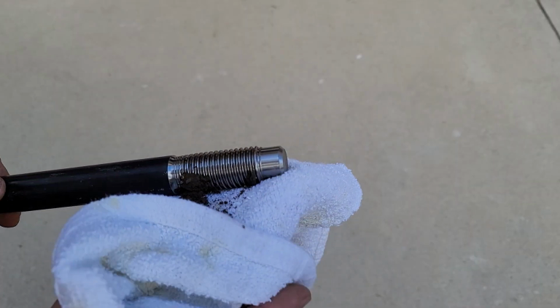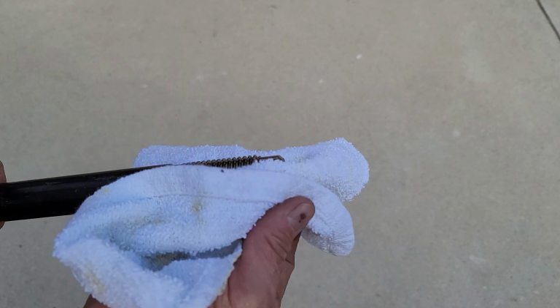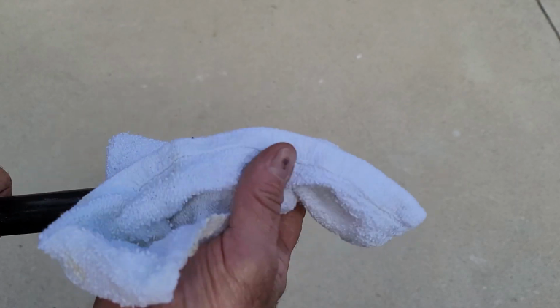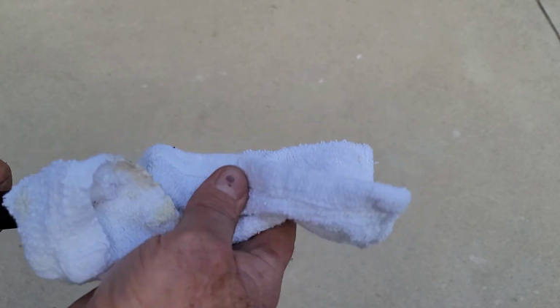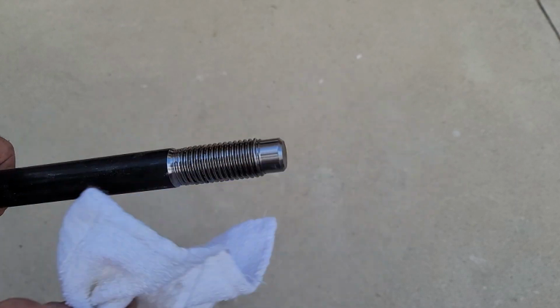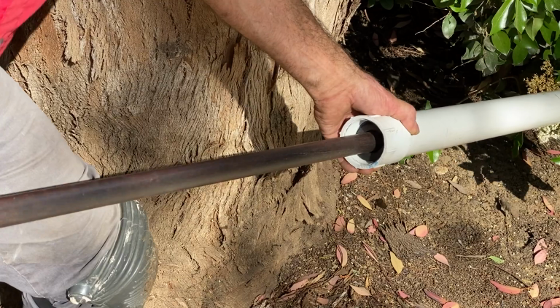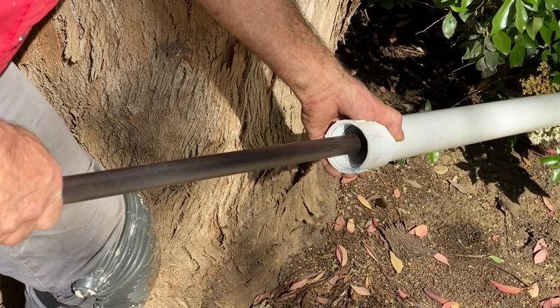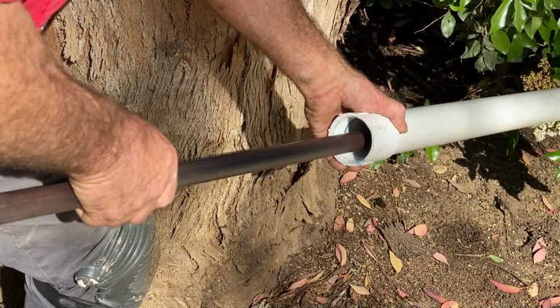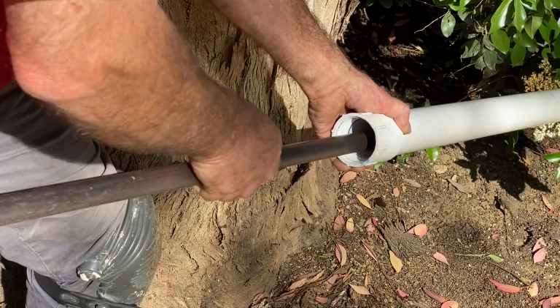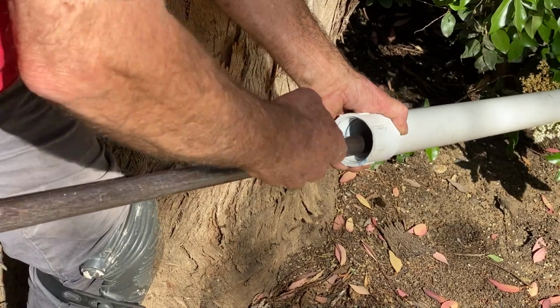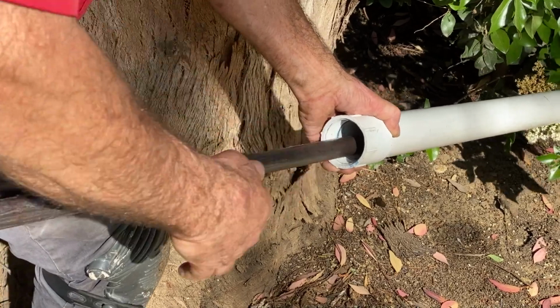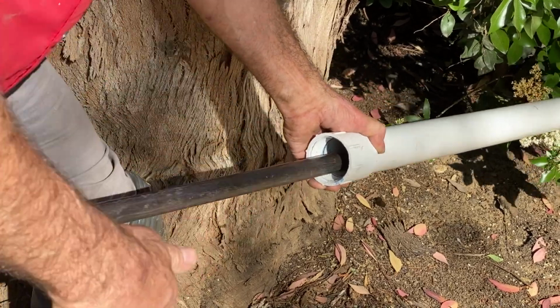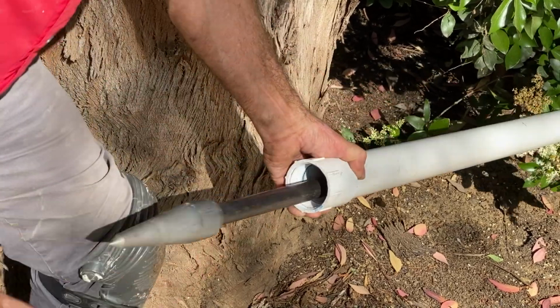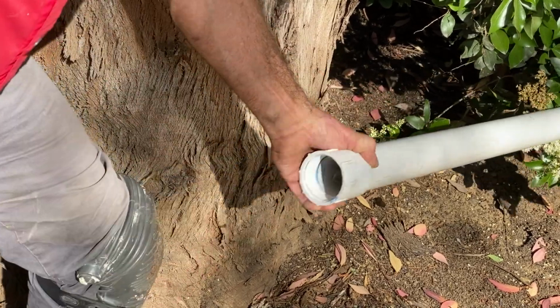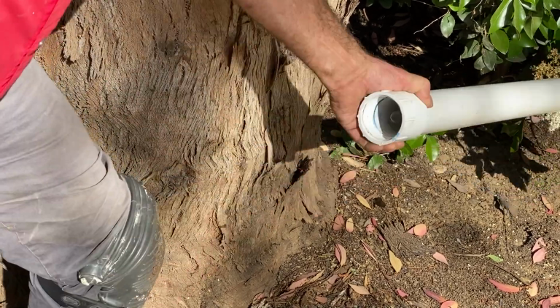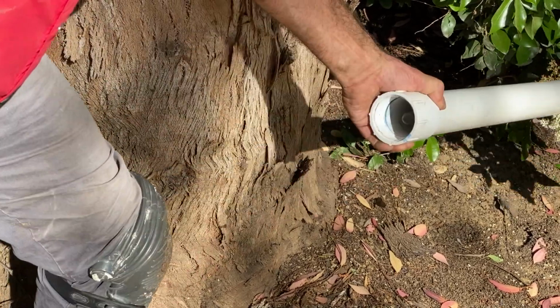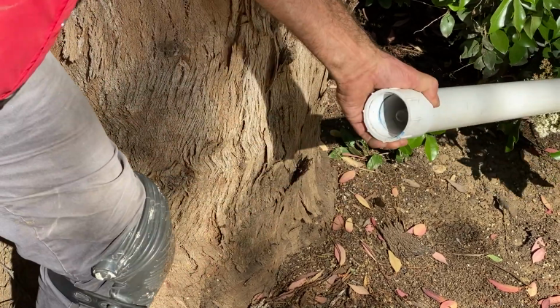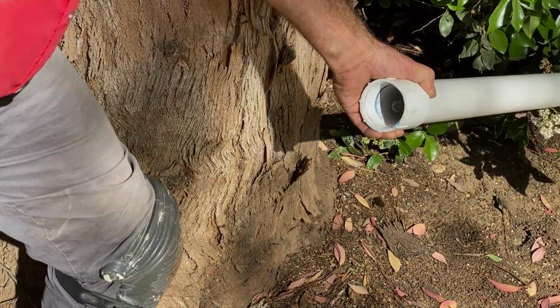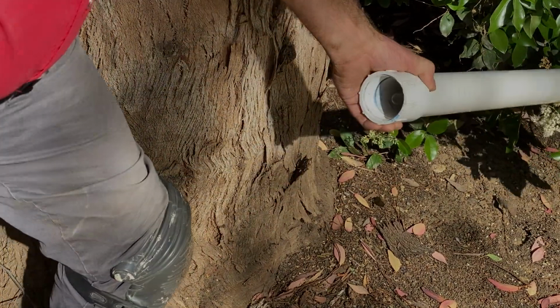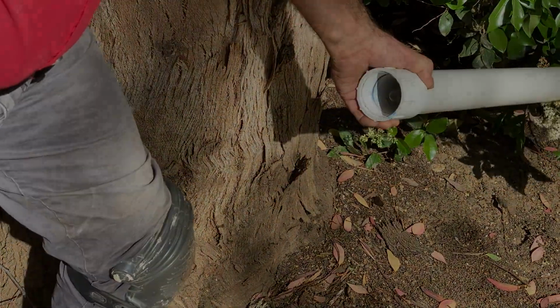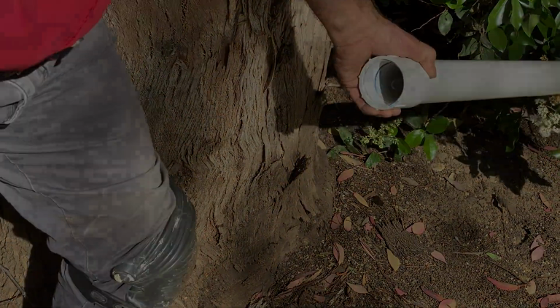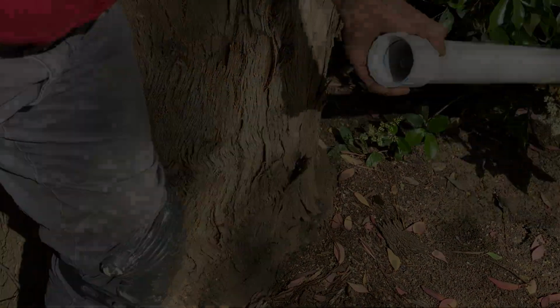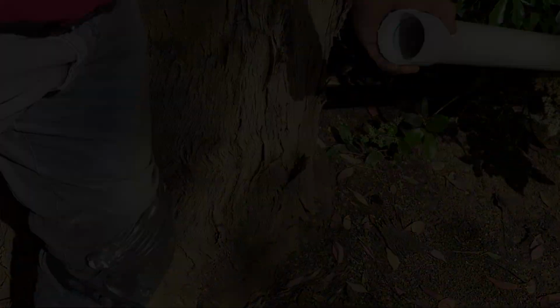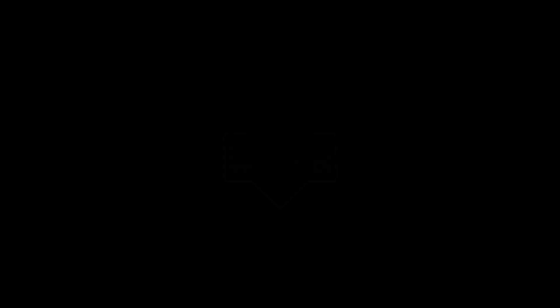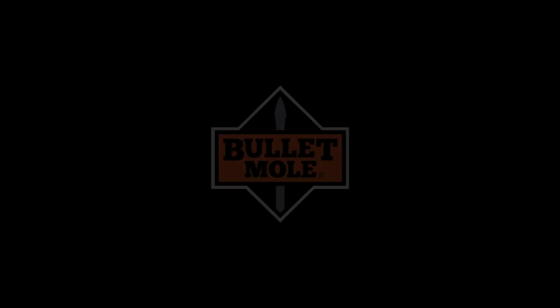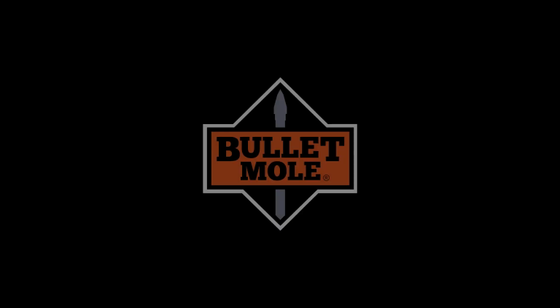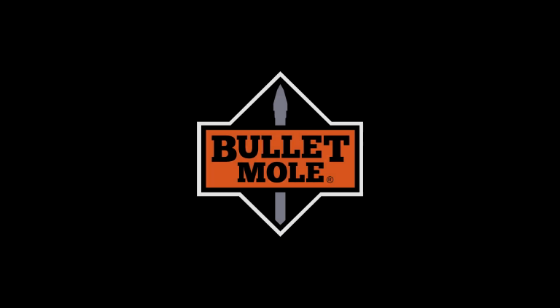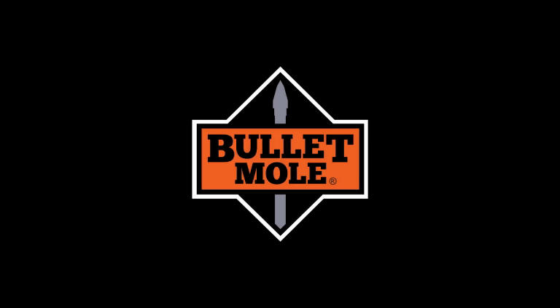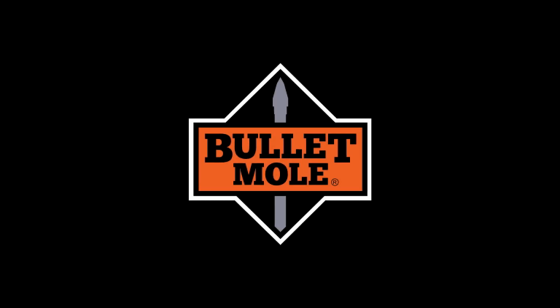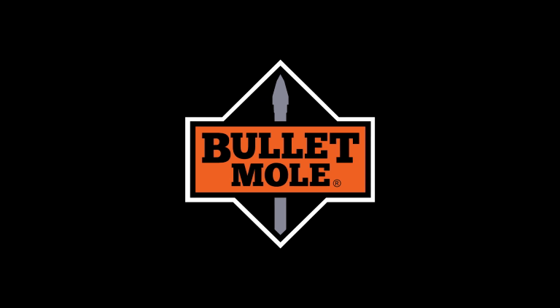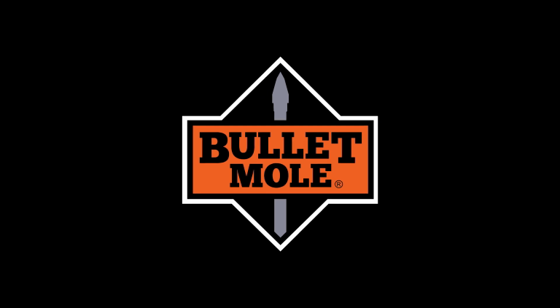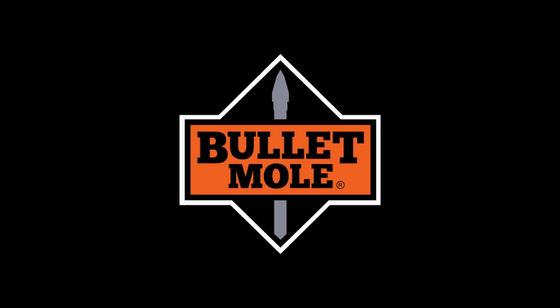Remove the push point and push cap and you are ready to connect the pipe. Remember to clean the tool and store it inside the case.